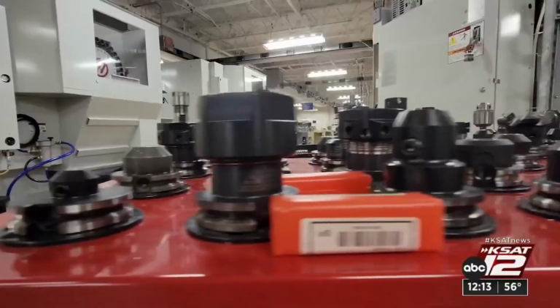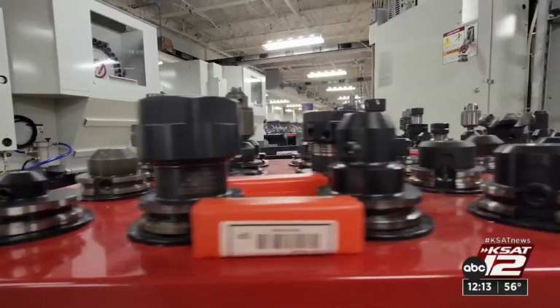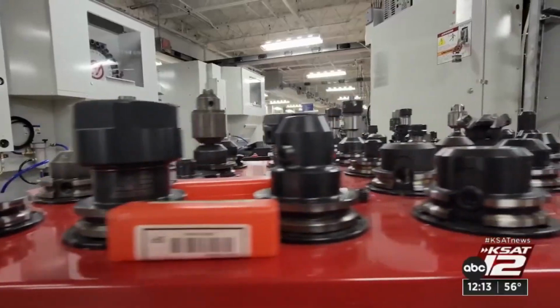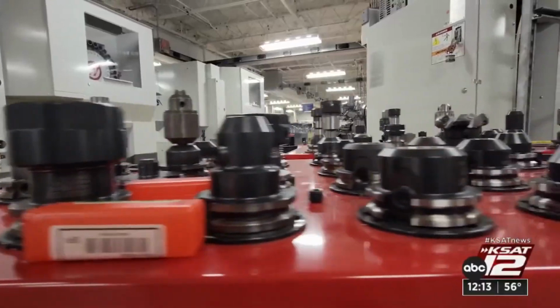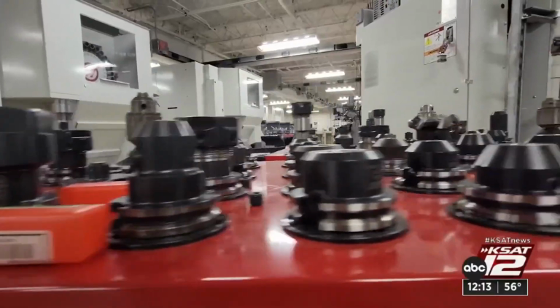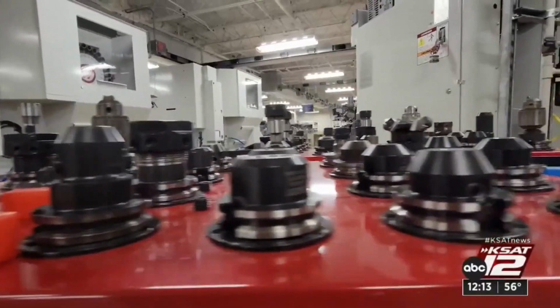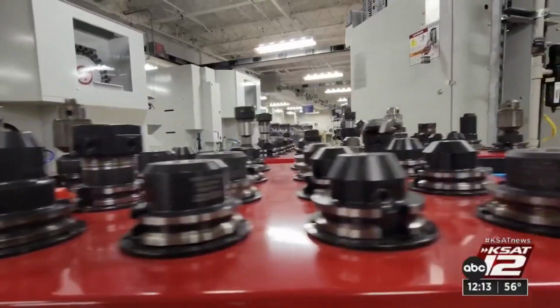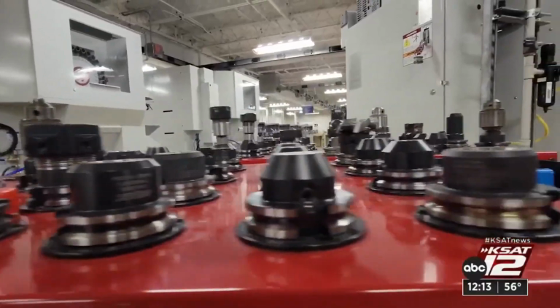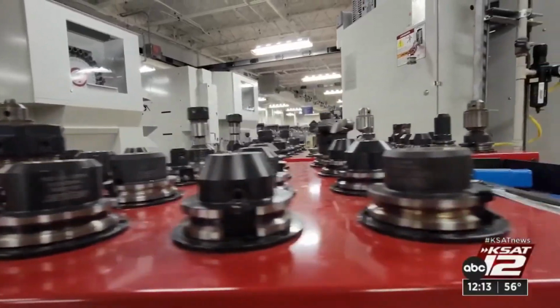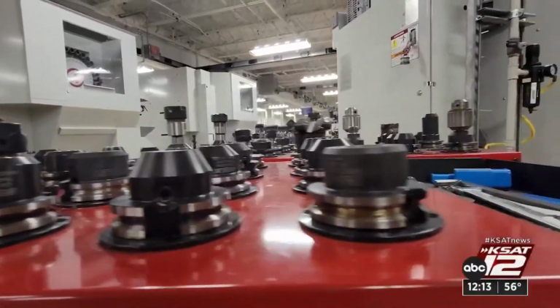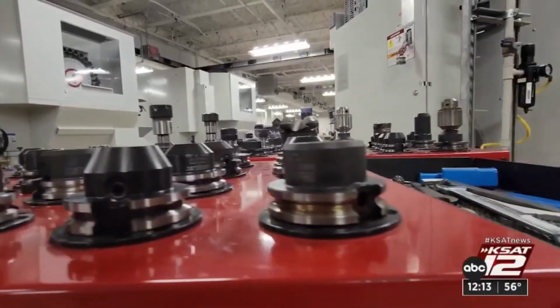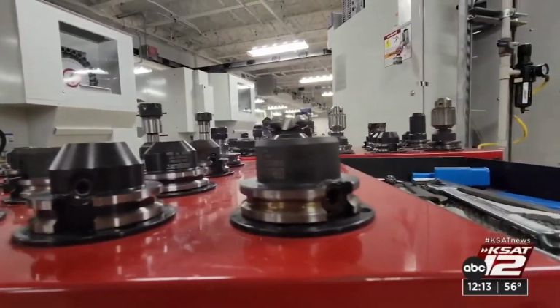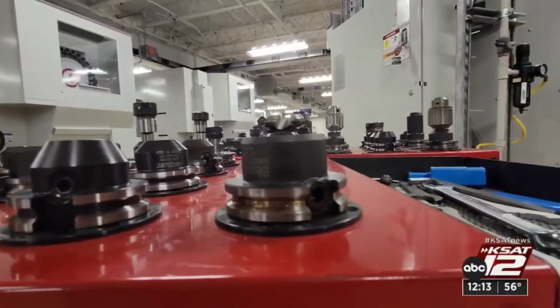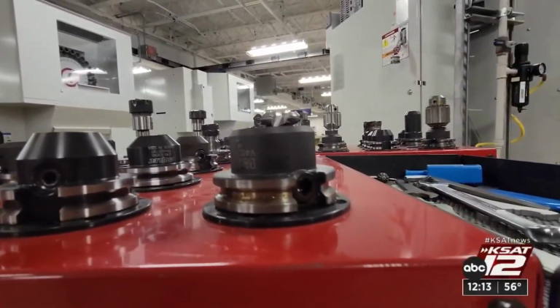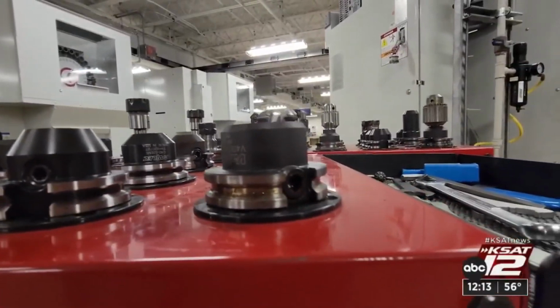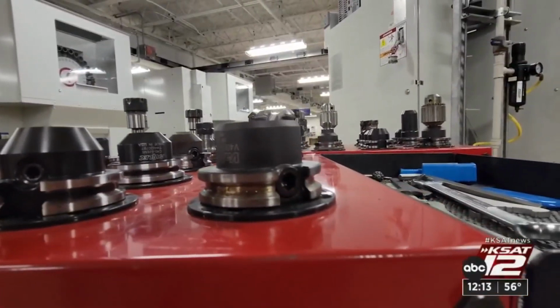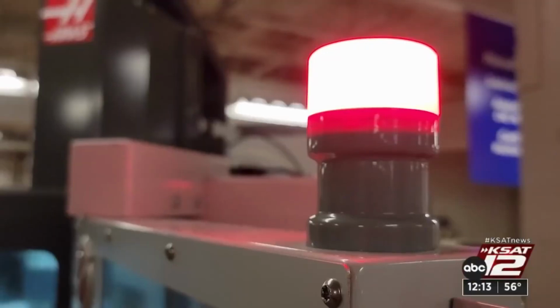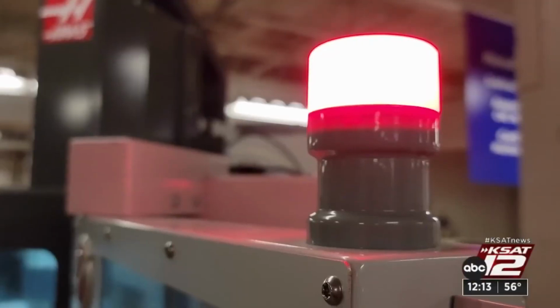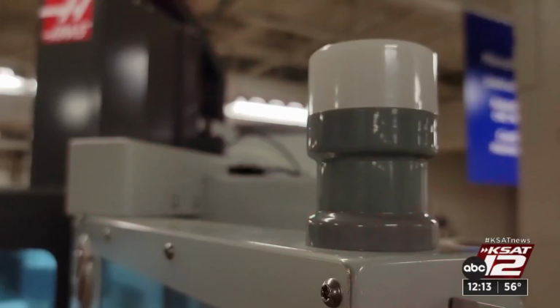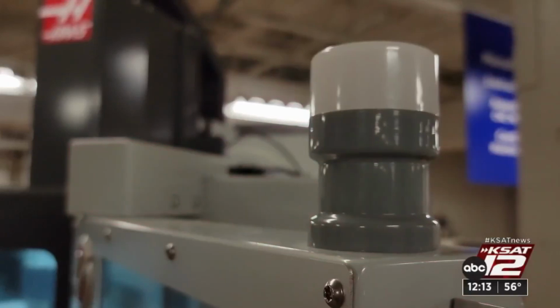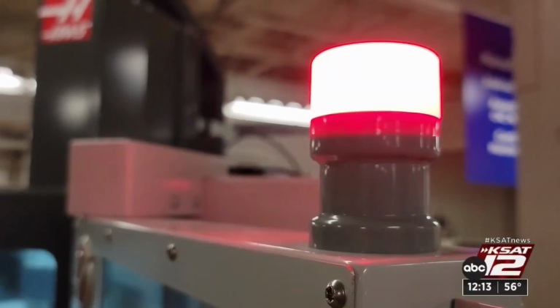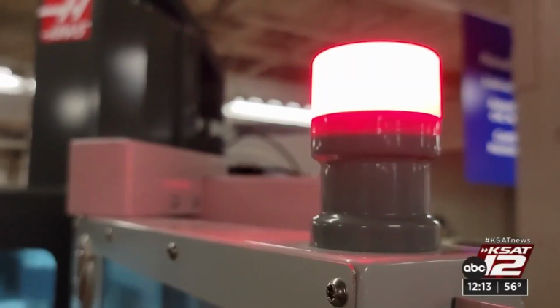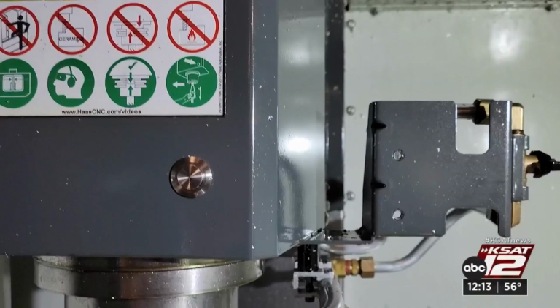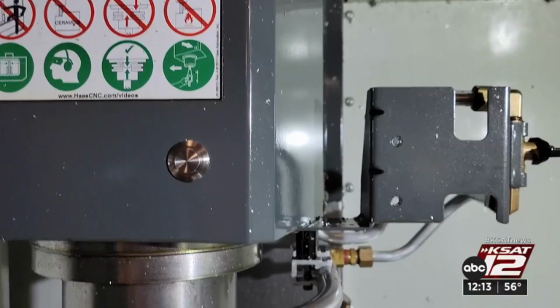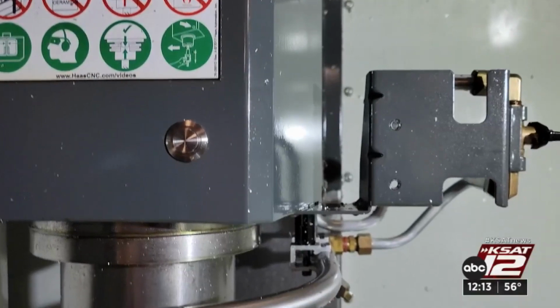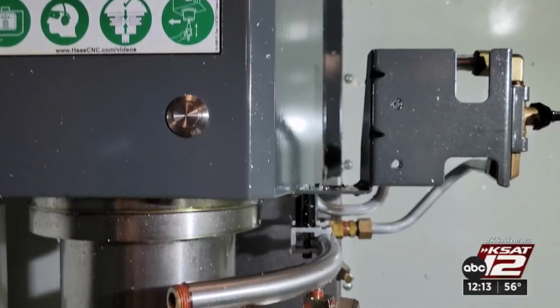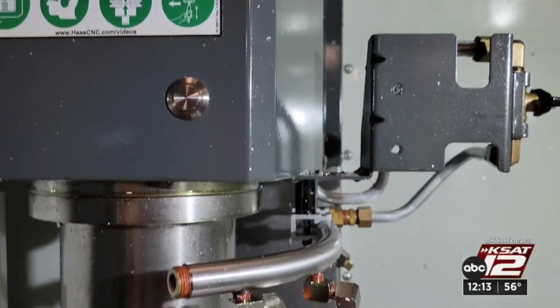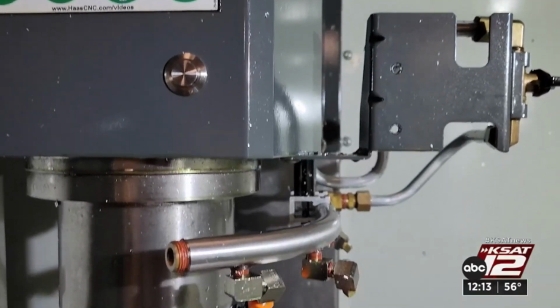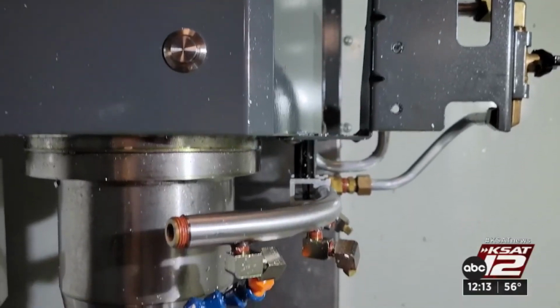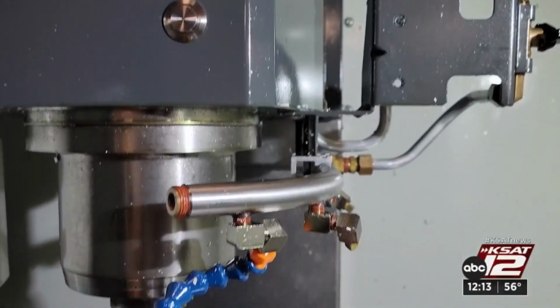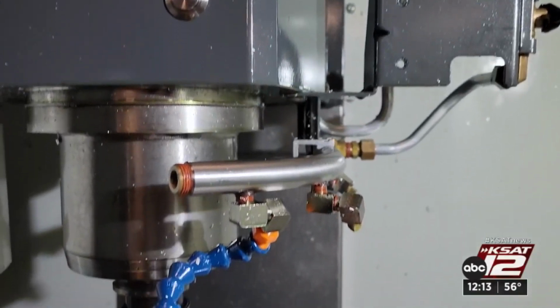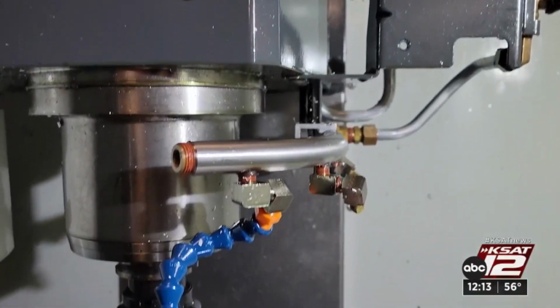With manufacturing growing in San Antonio, this program is not slowing down. Tiffany Huerta, KSAT 12 News.